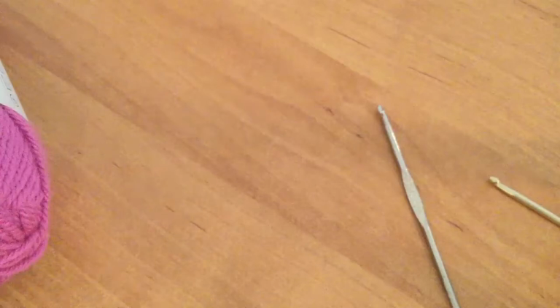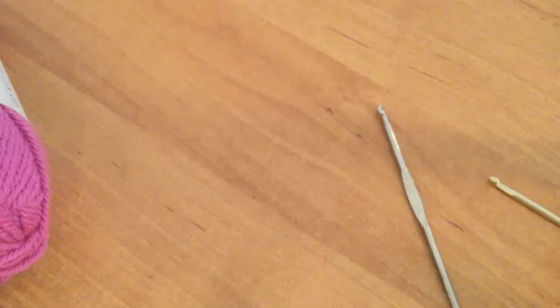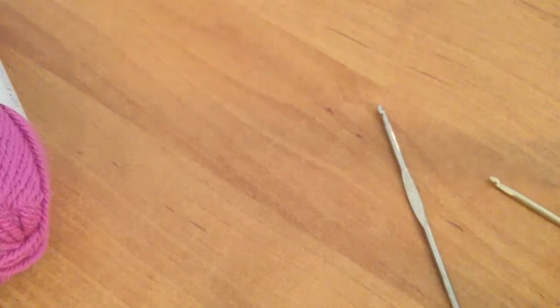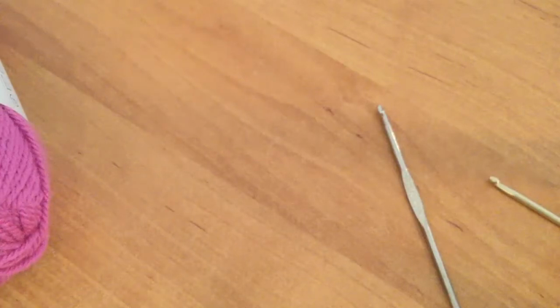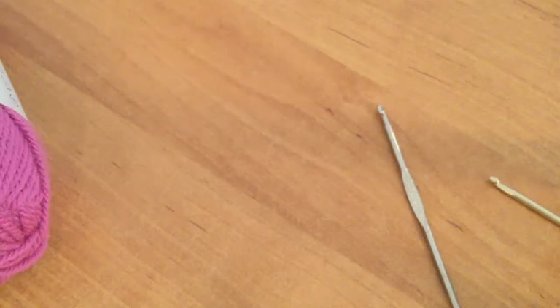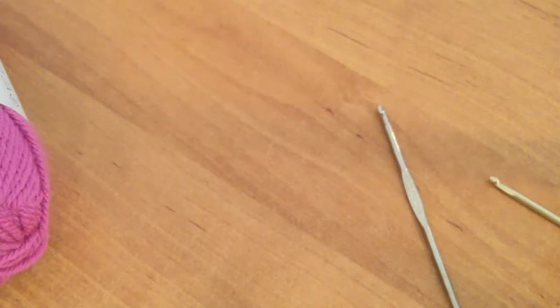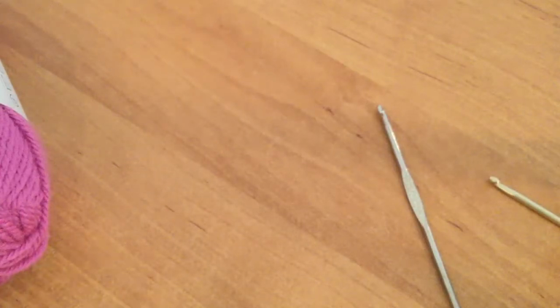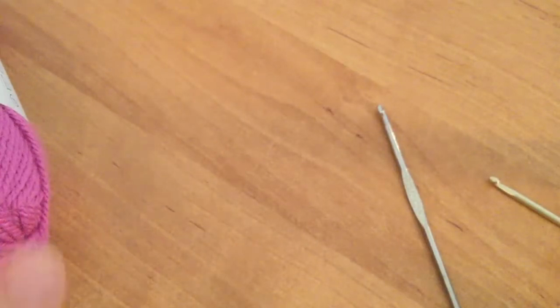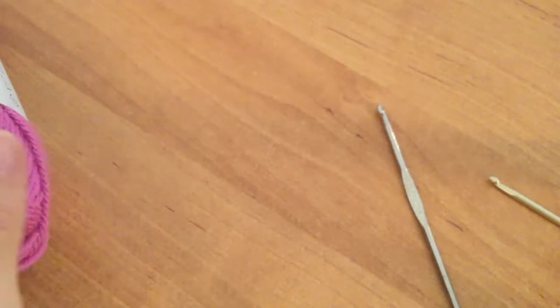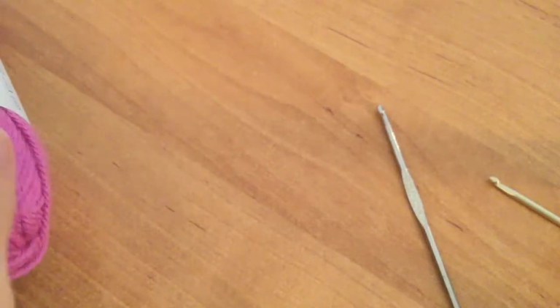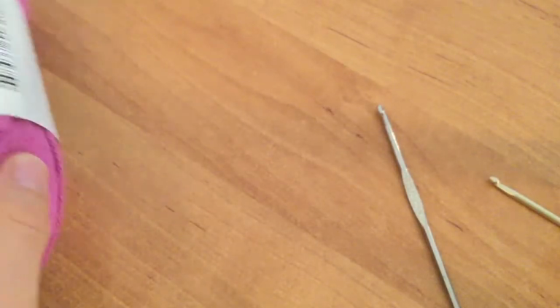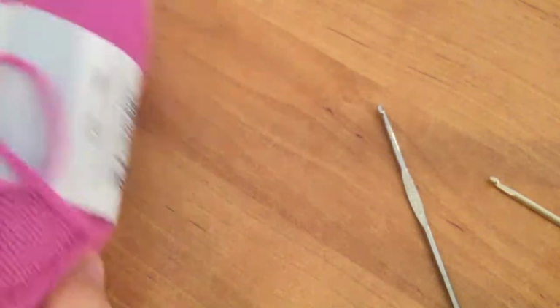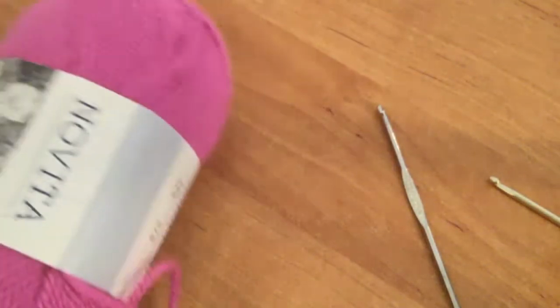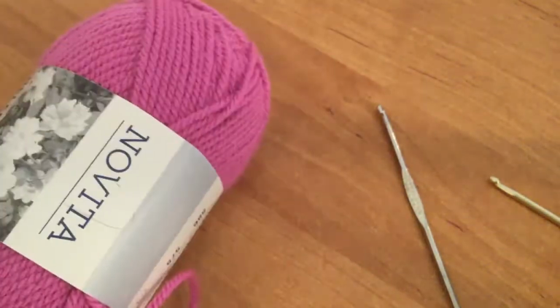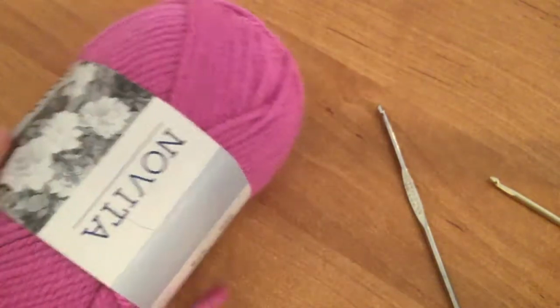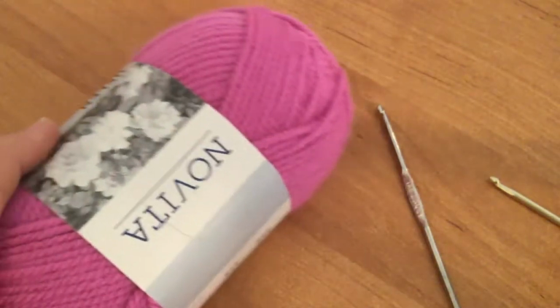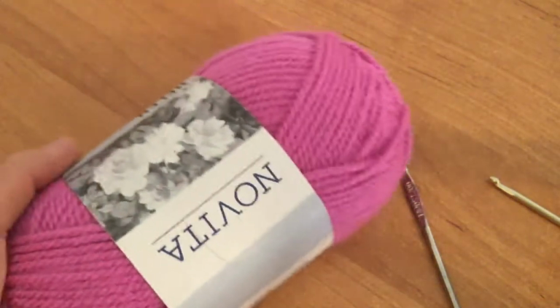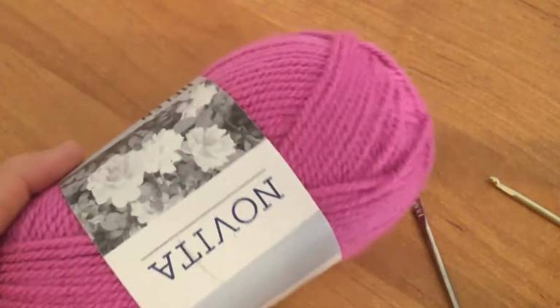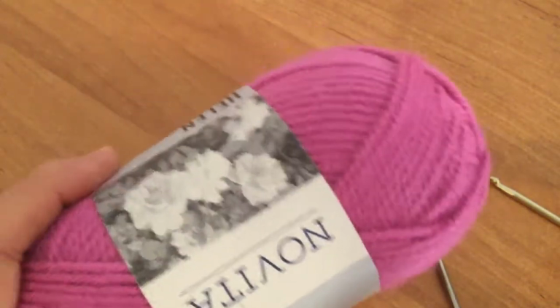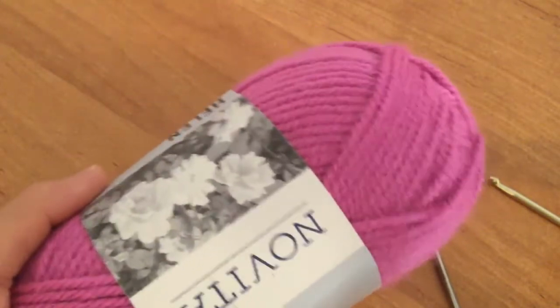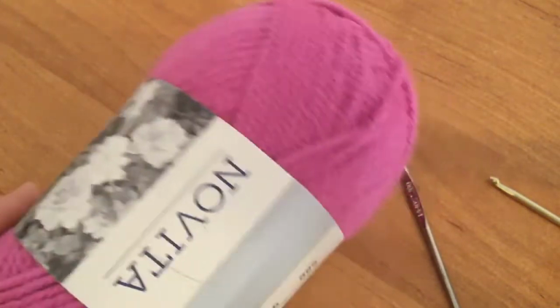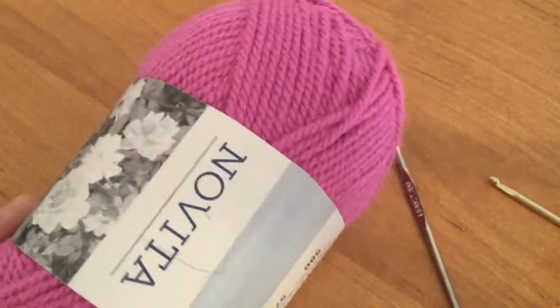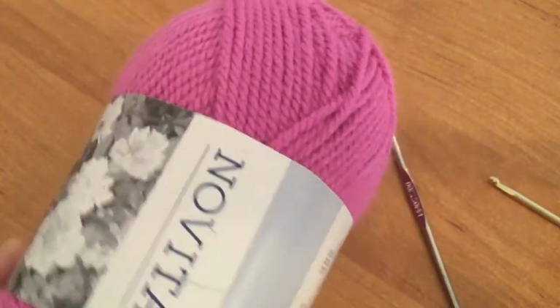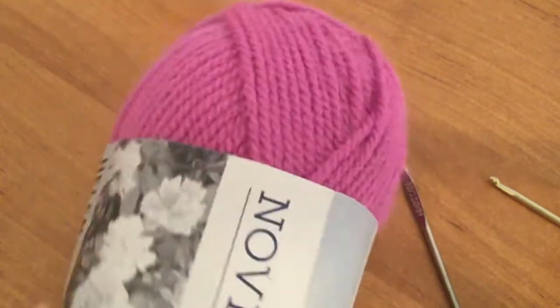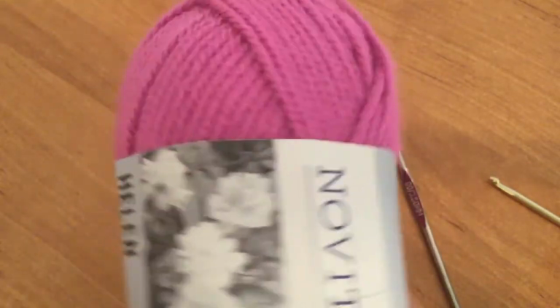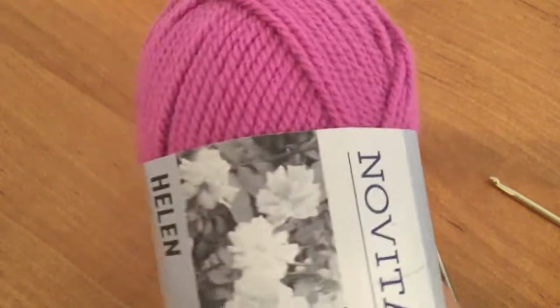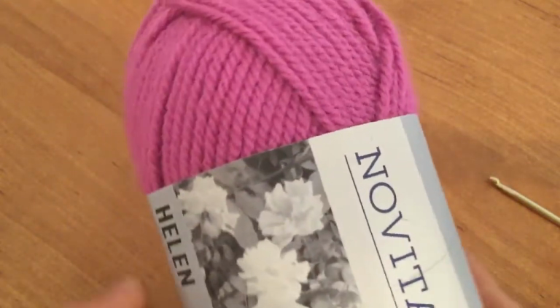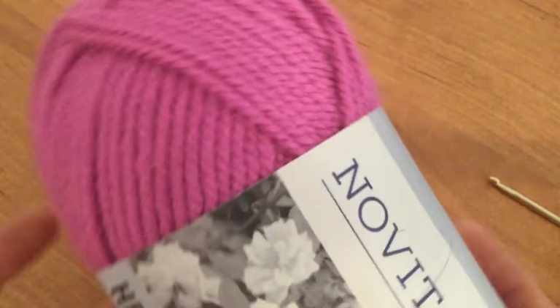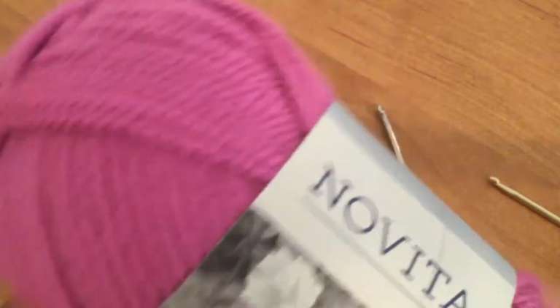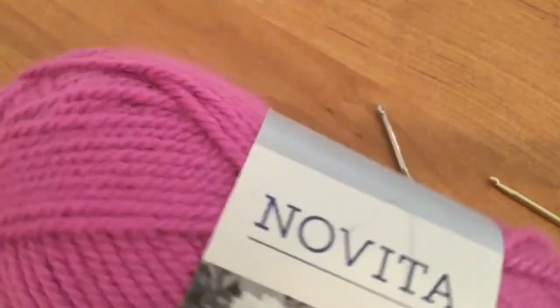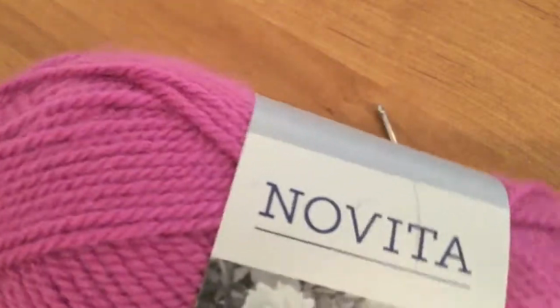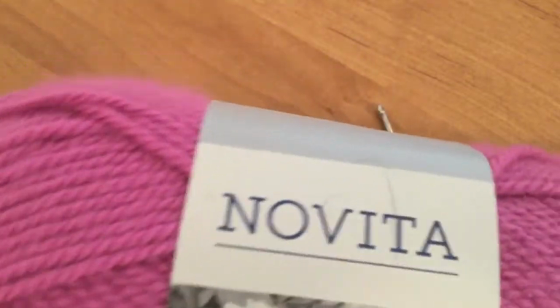Hello and welcome to Crochet Bop. Today I want to show you how to choose the correct hook size for the yarn you have.